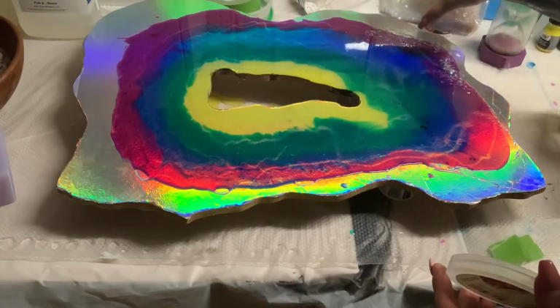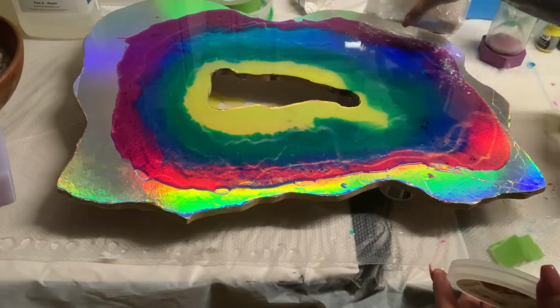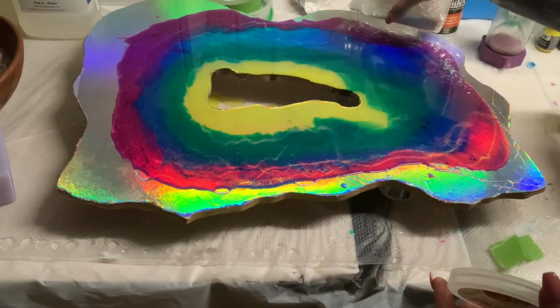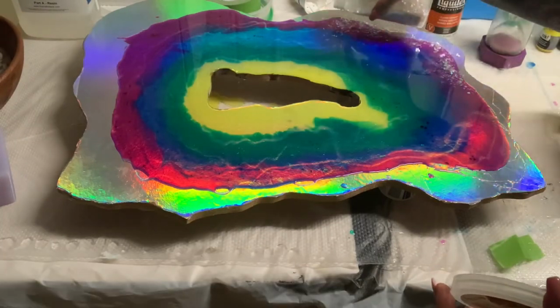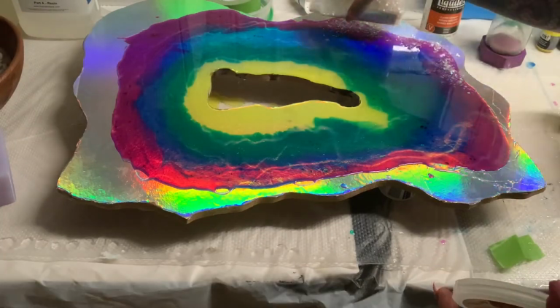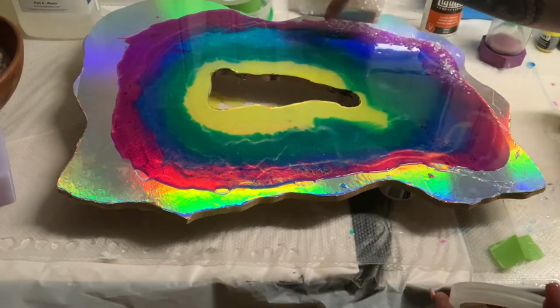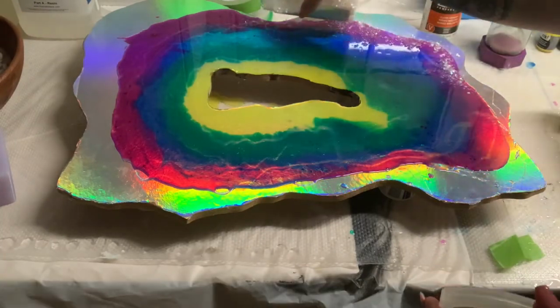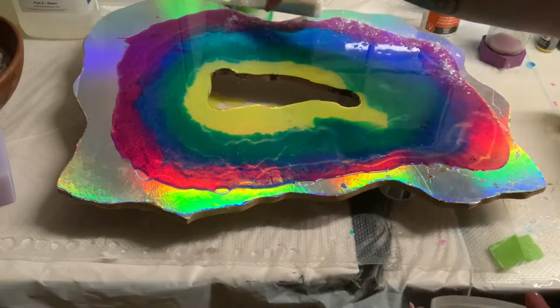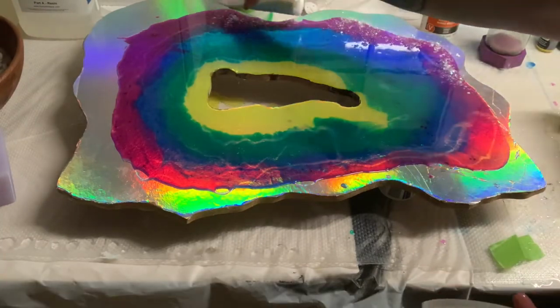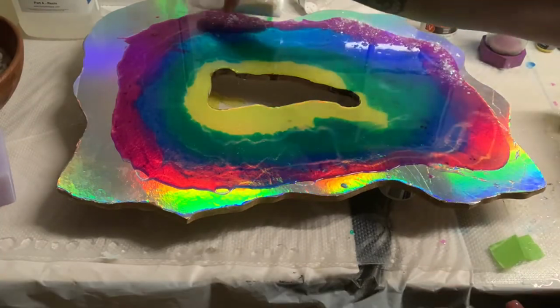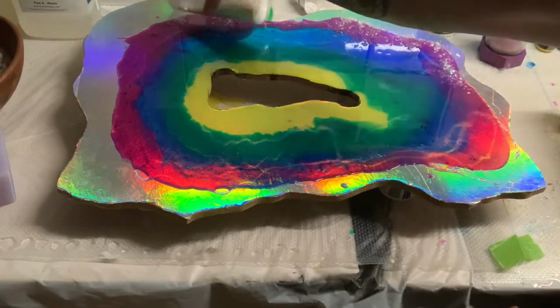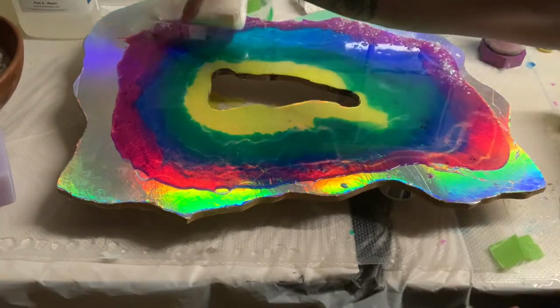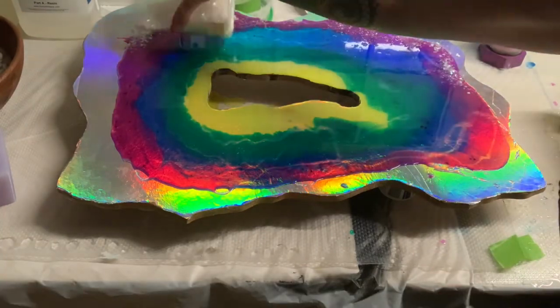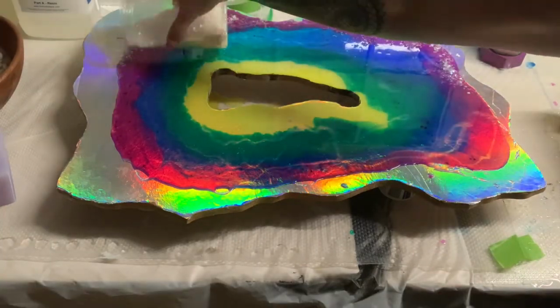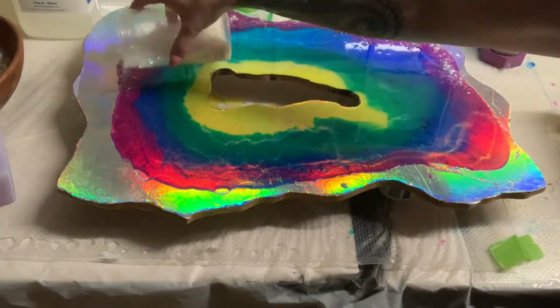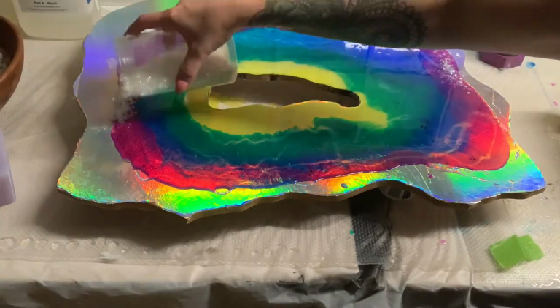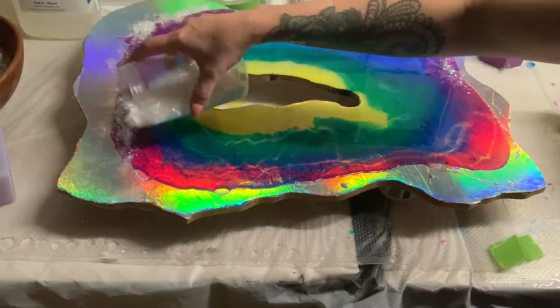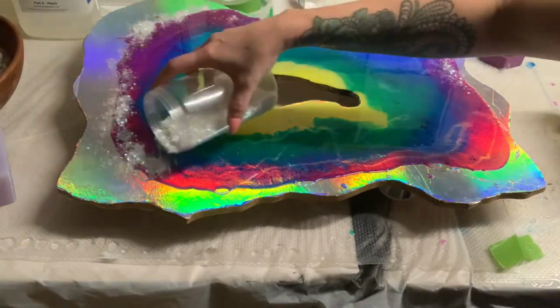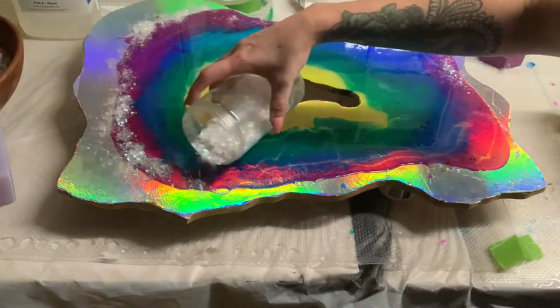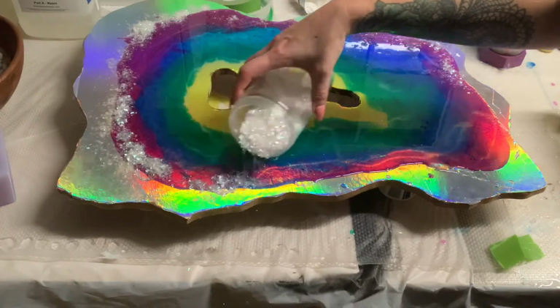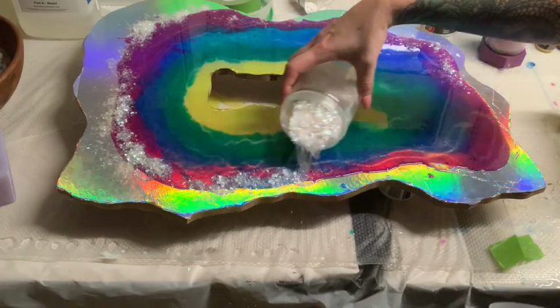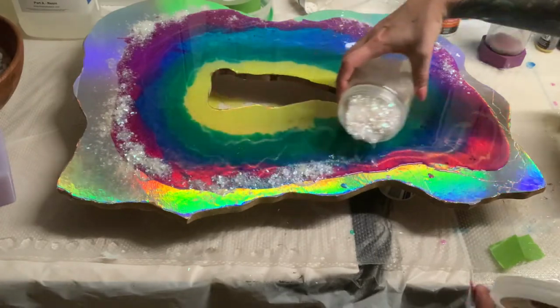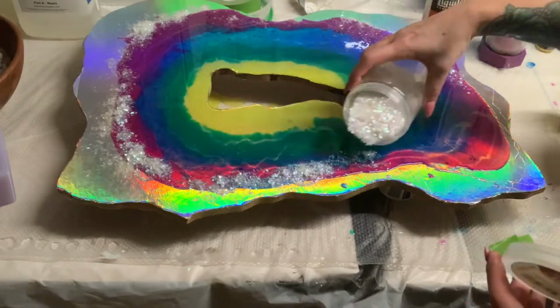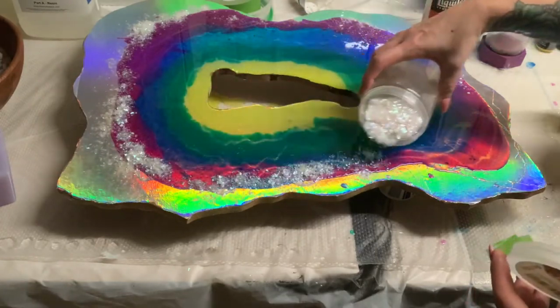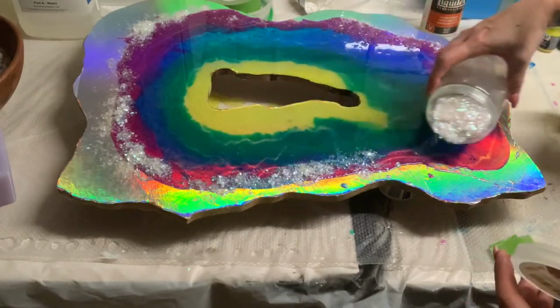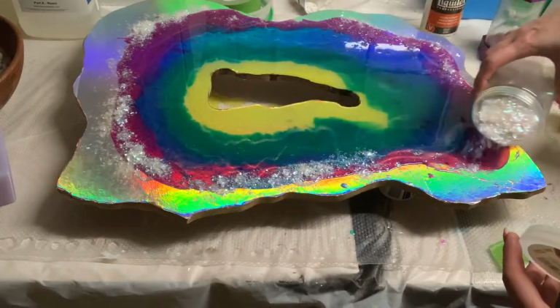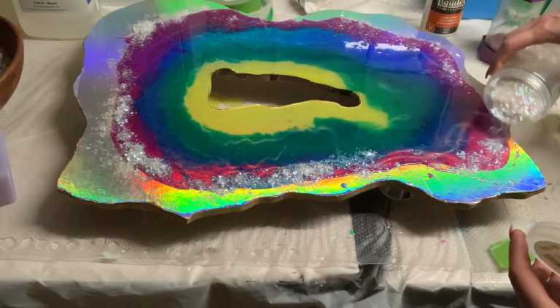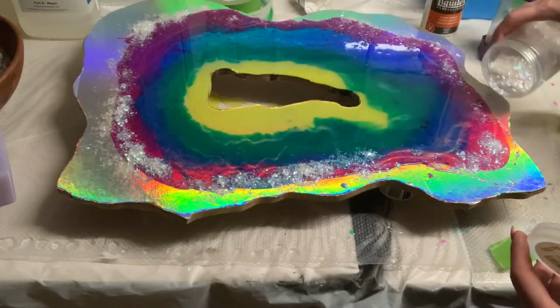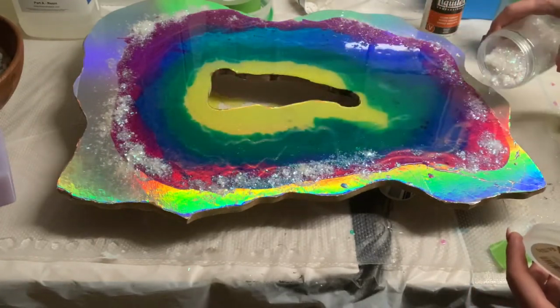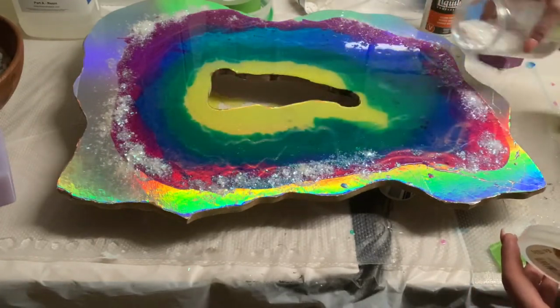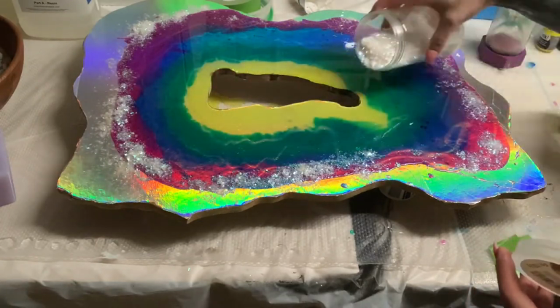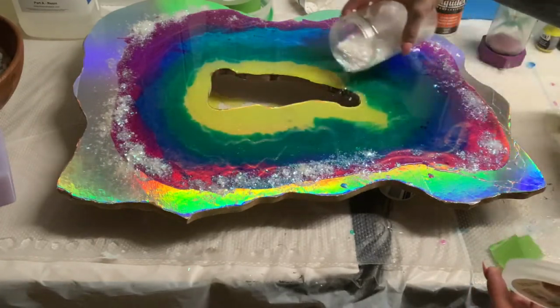Here I'm just taking some iridescent glitter foil and I'm just sprinkling it around the edge just to give it some depth.